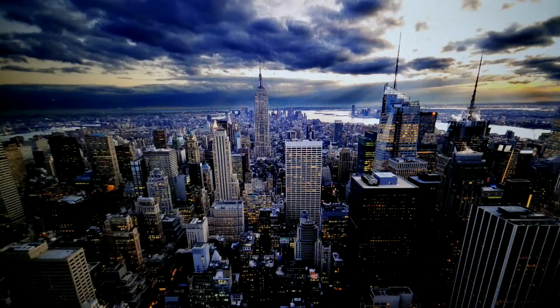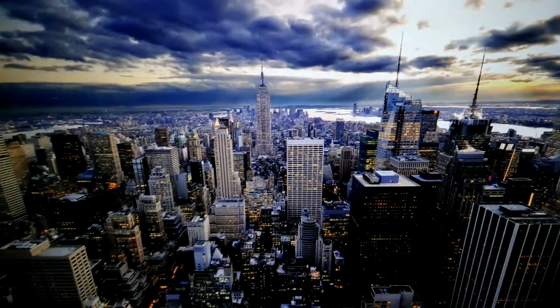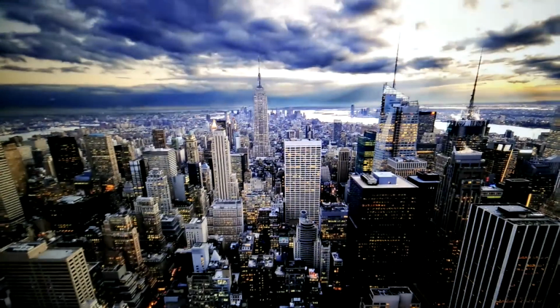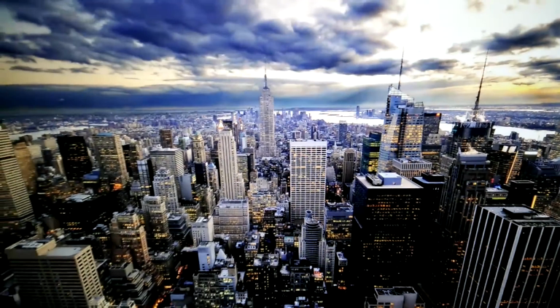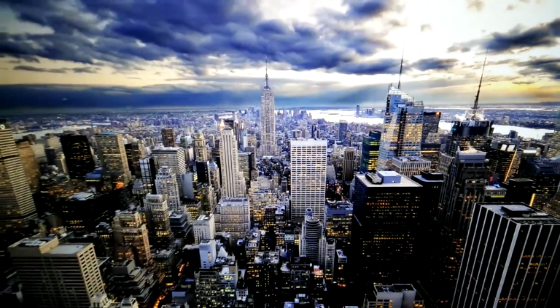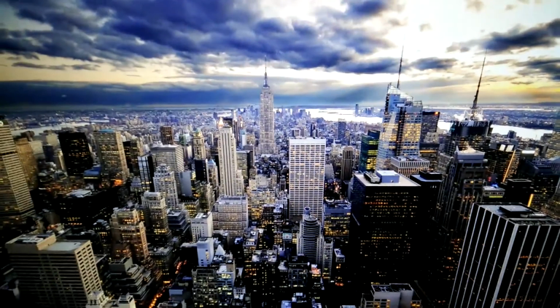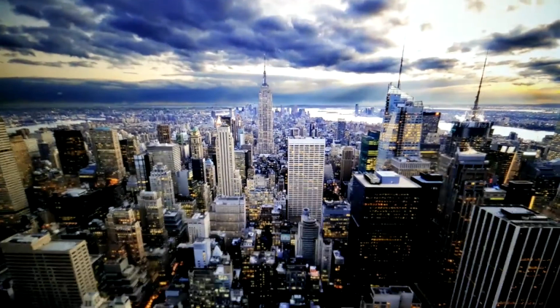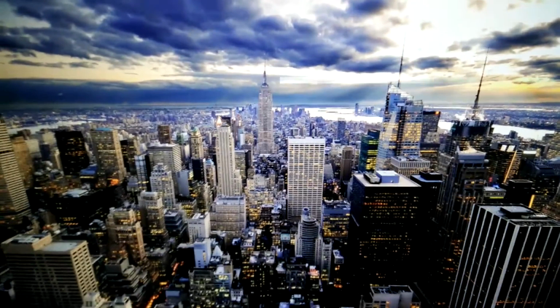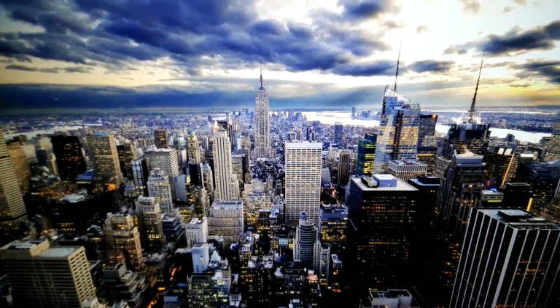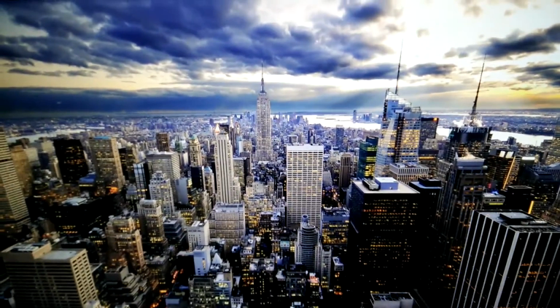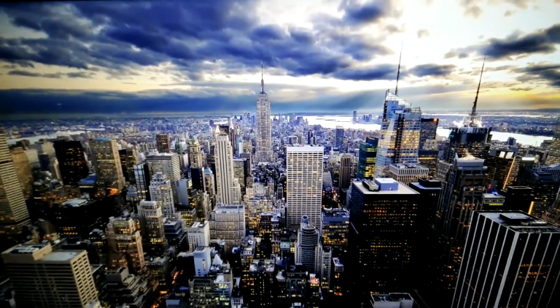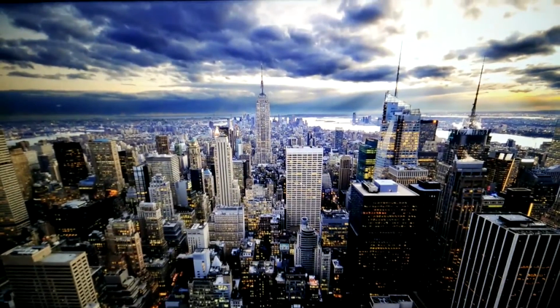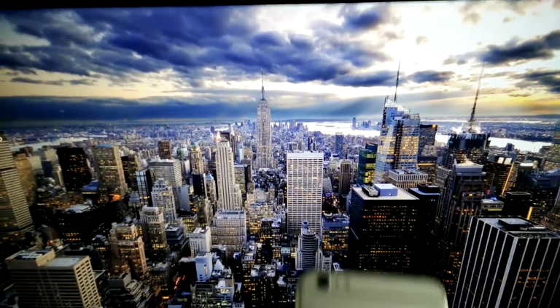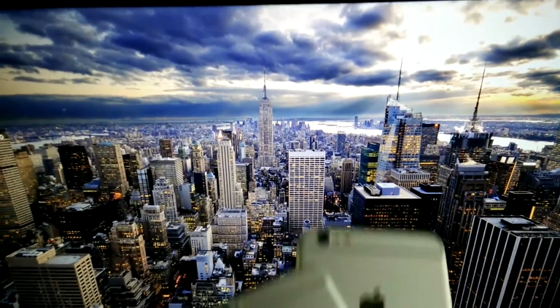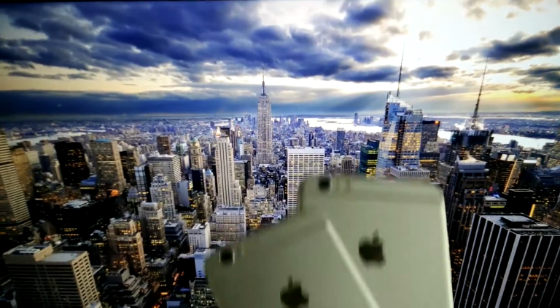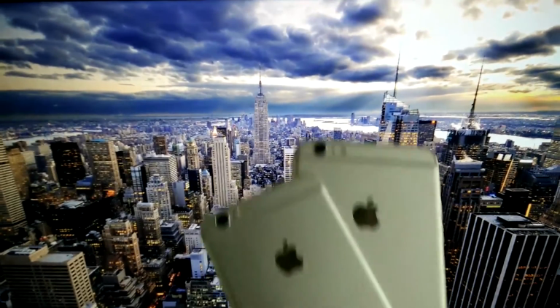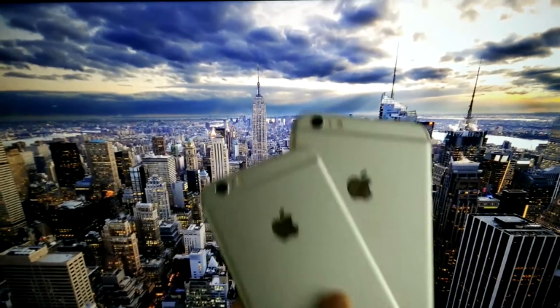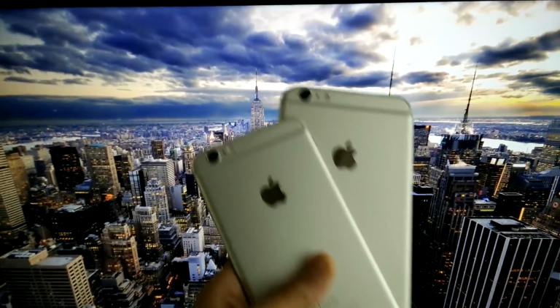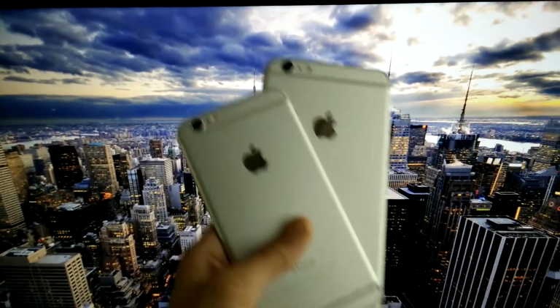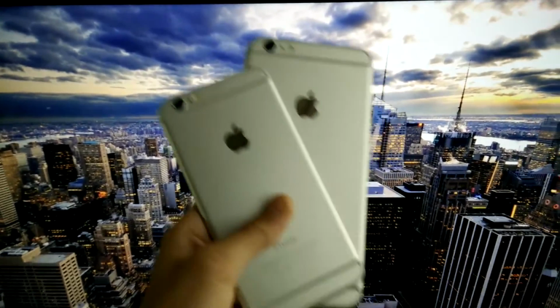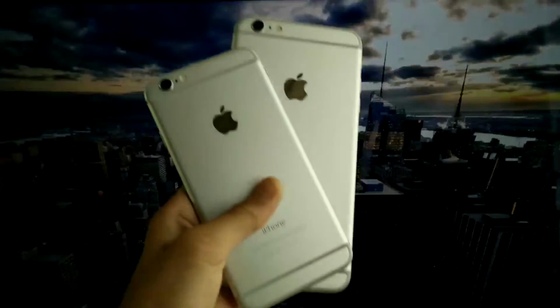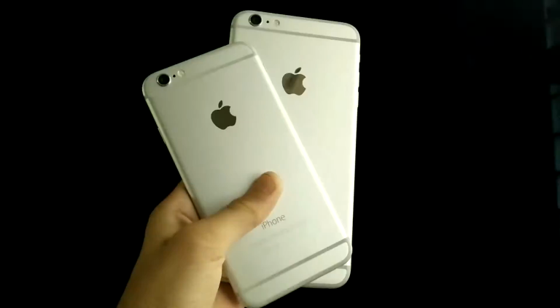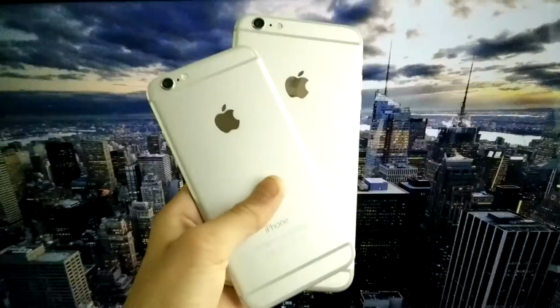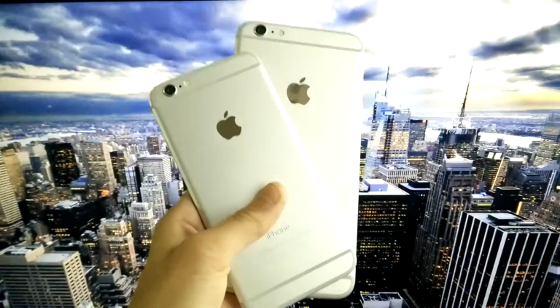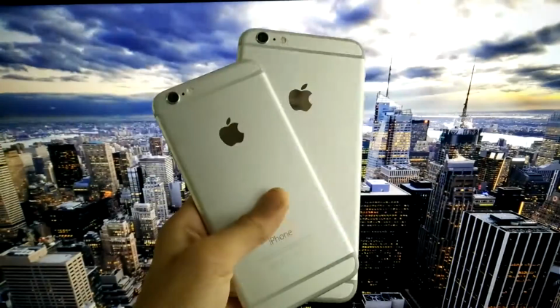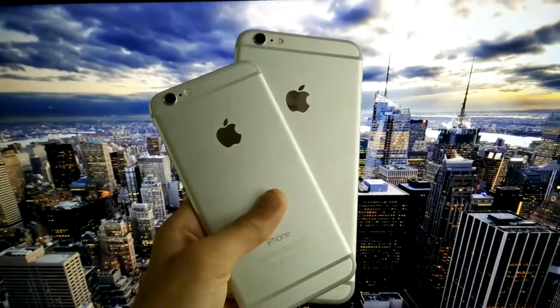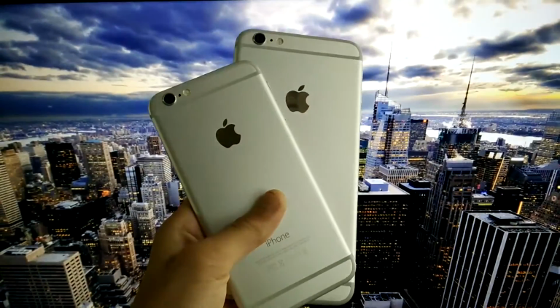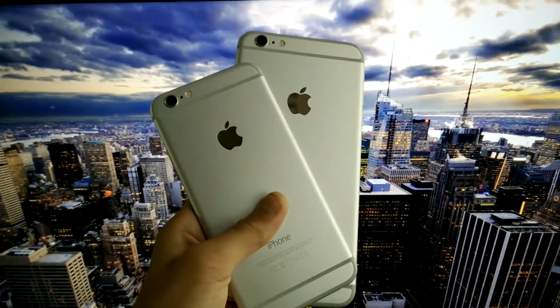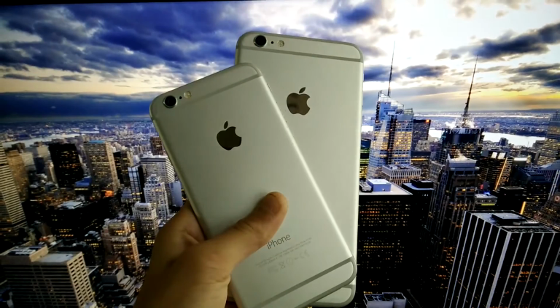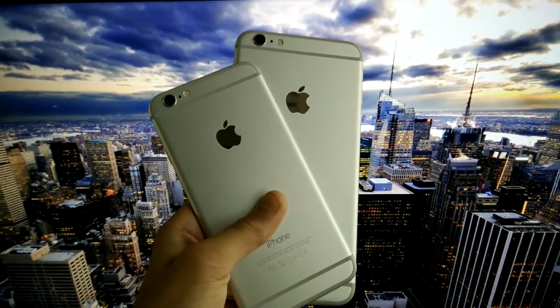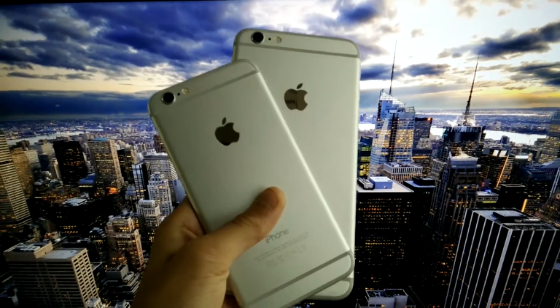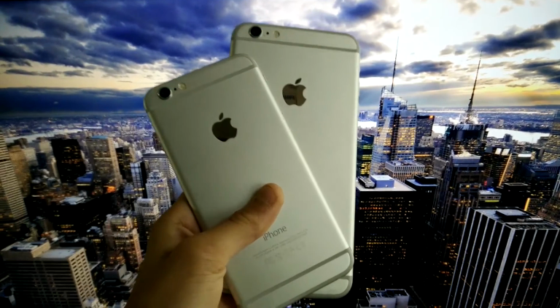Hey guys, Maxram here back with another video, and this is the review of the iPhone 6s and 6s Plus.